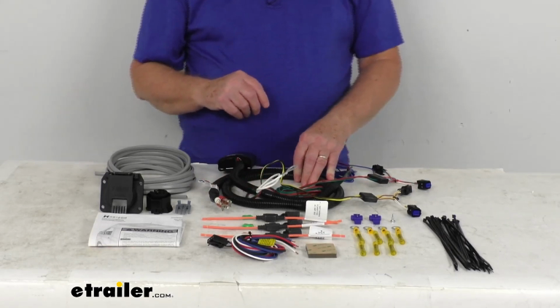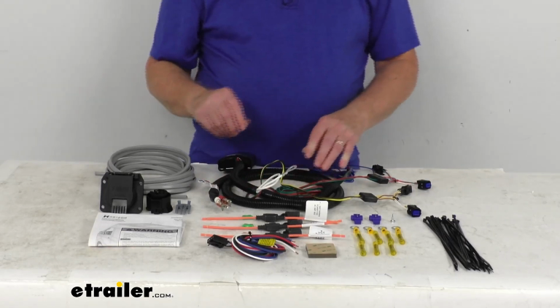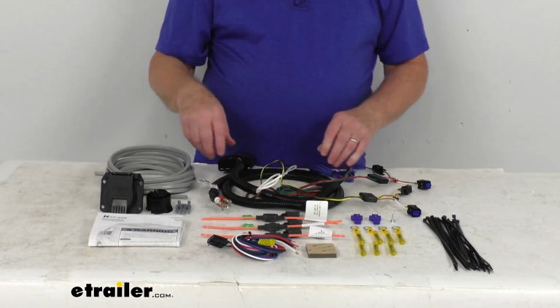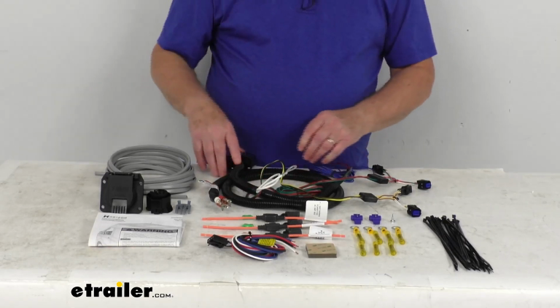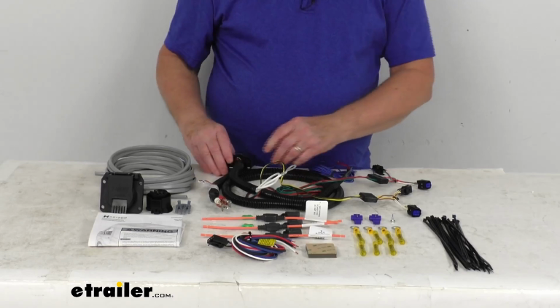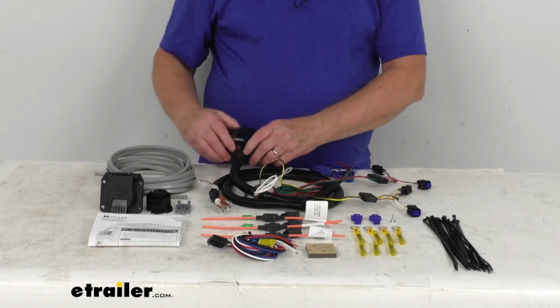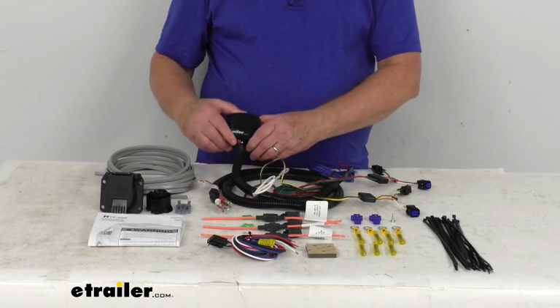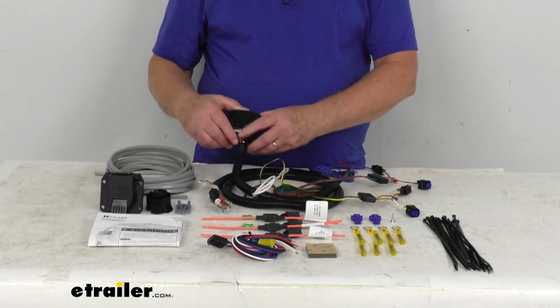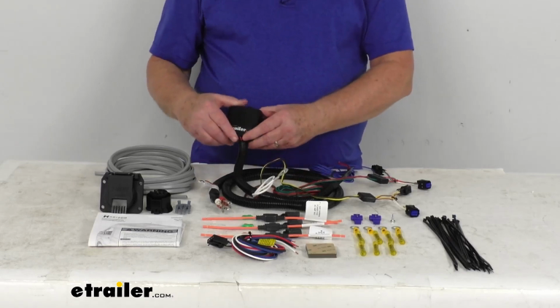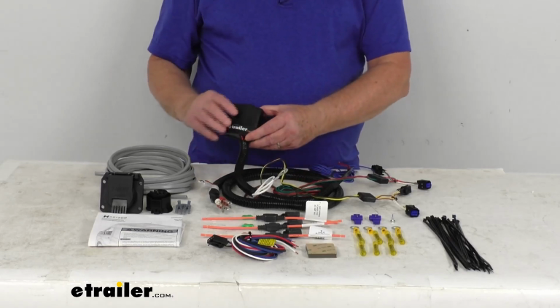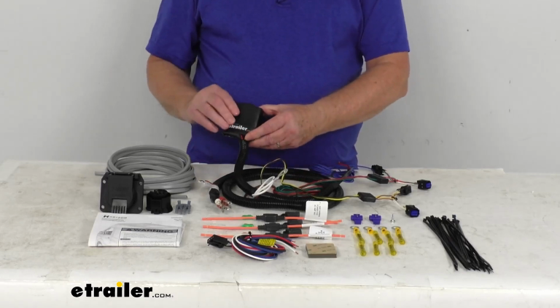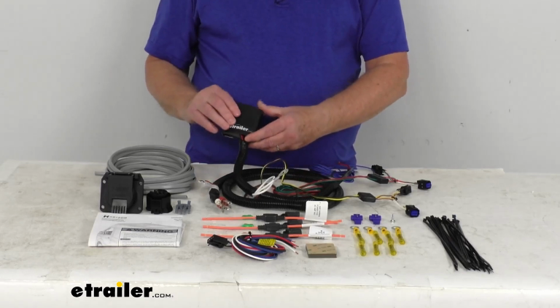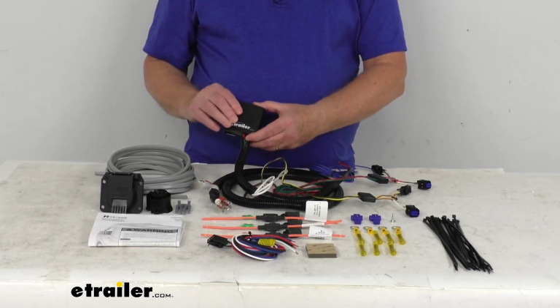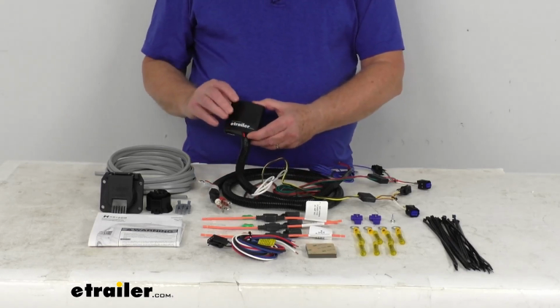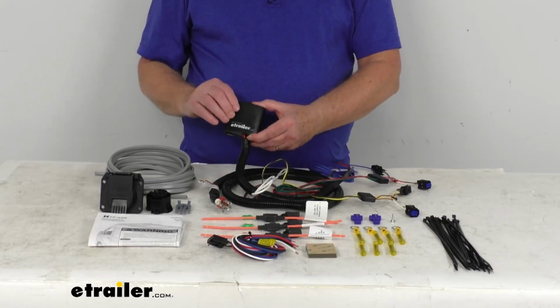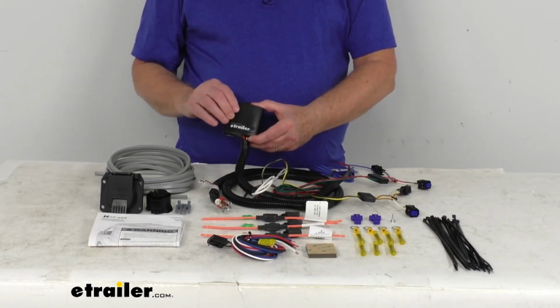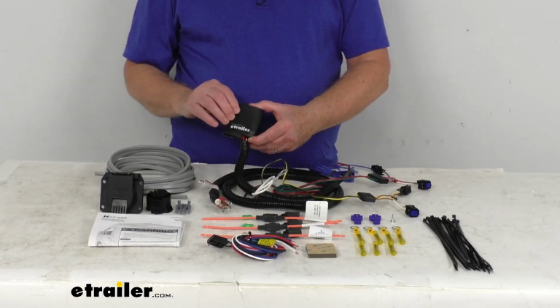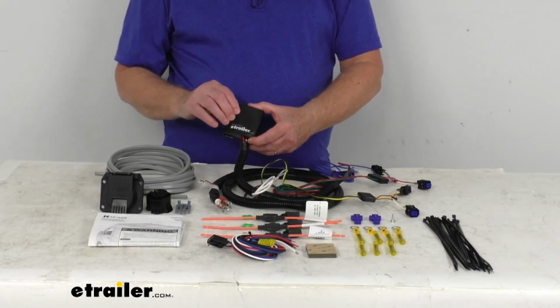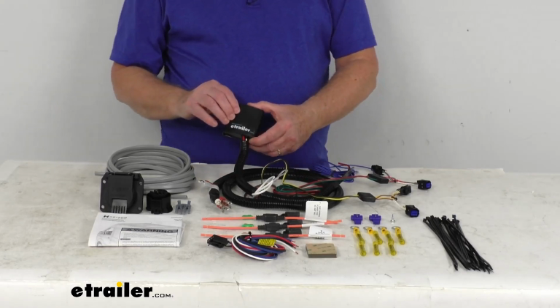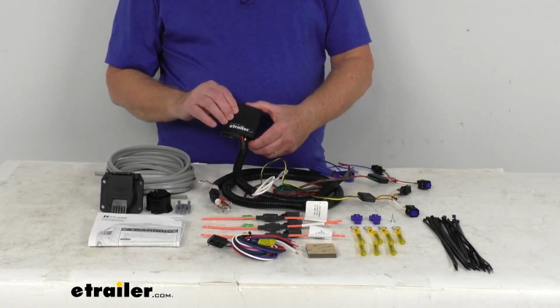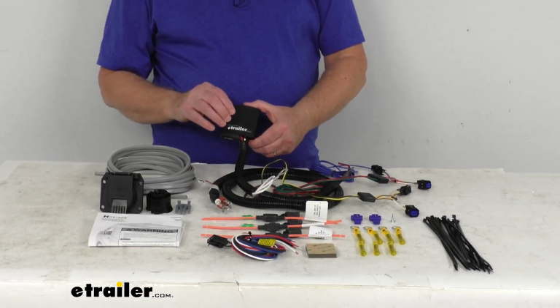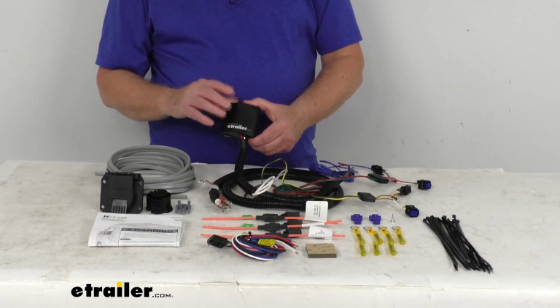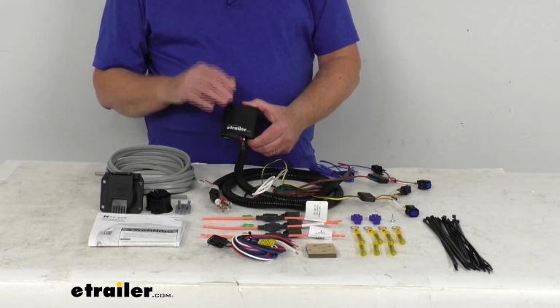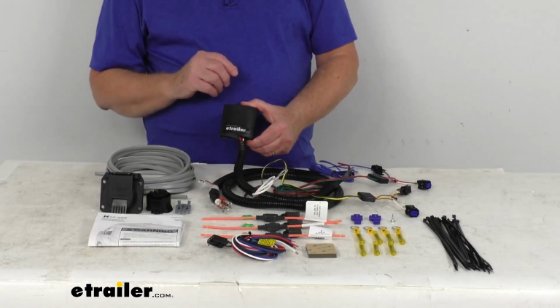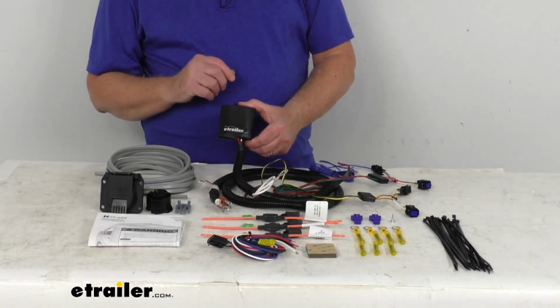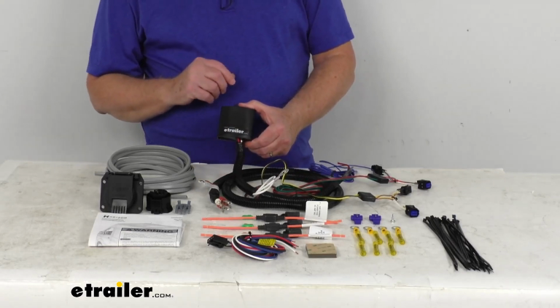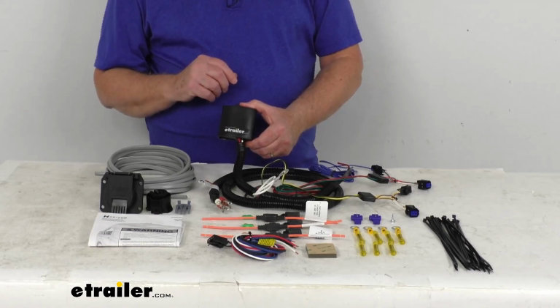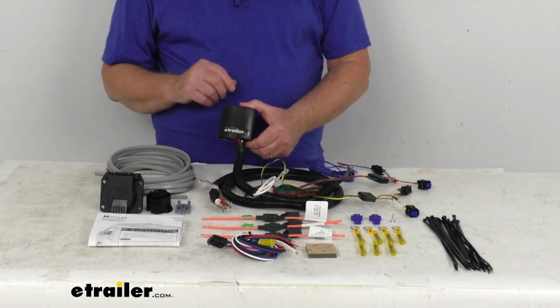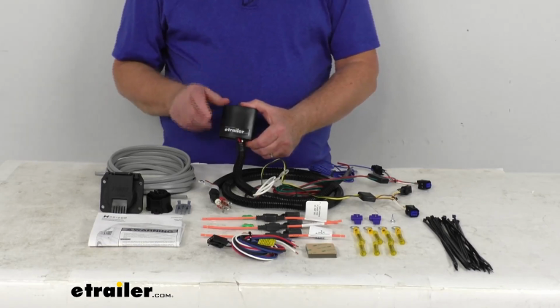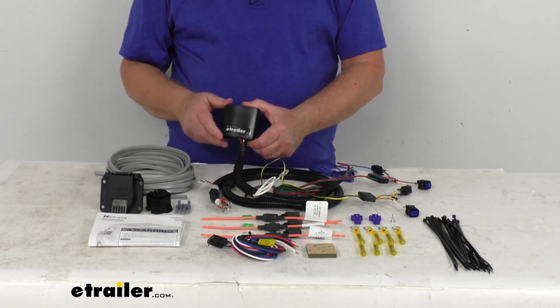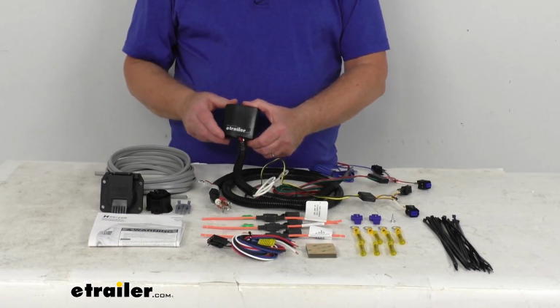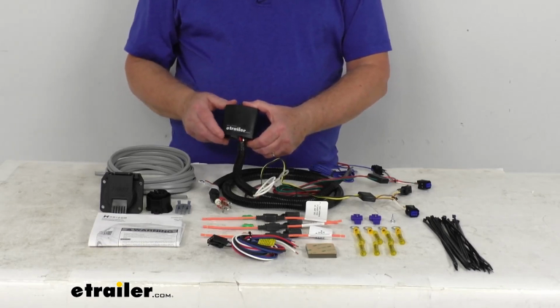It does include right here this black box, which is a modulite converter box. This ensures that your vehicle's wiring will match that of your trailer.